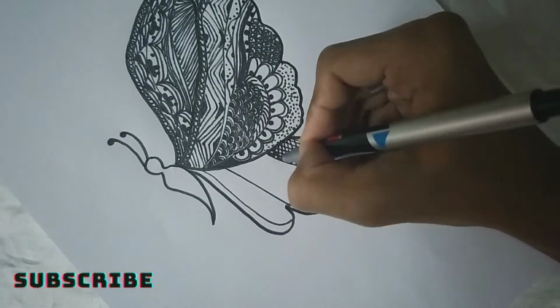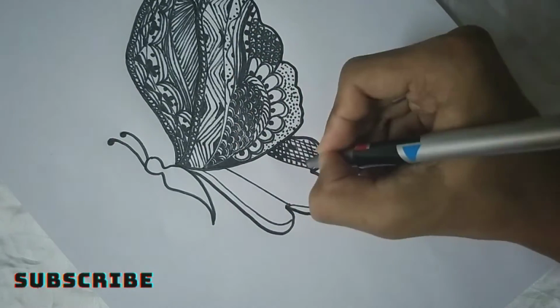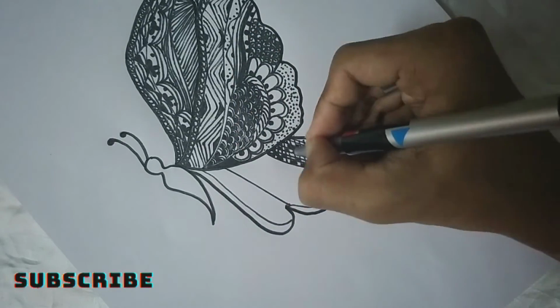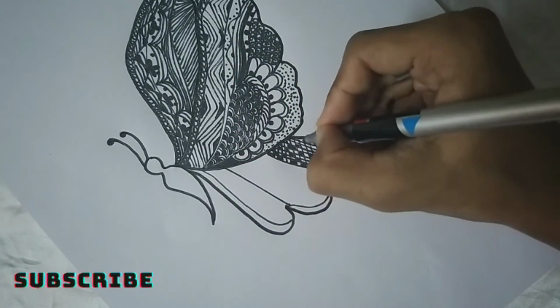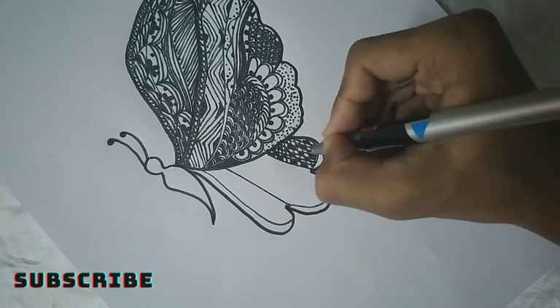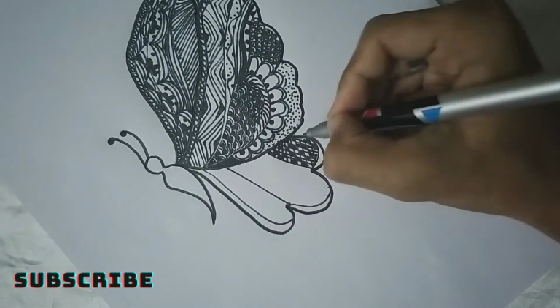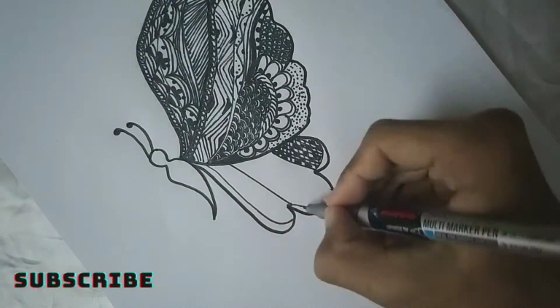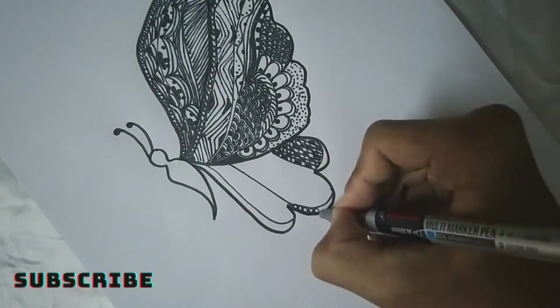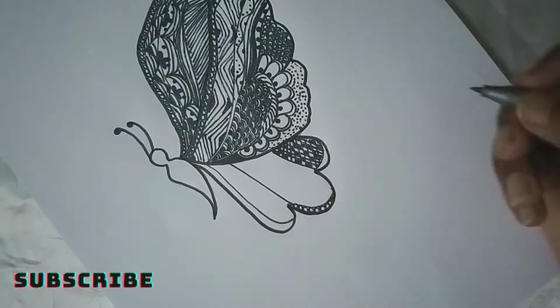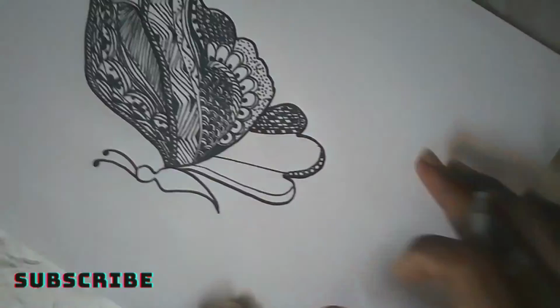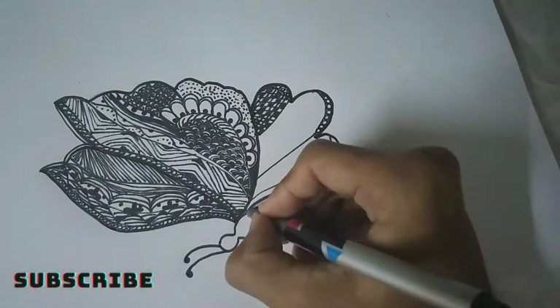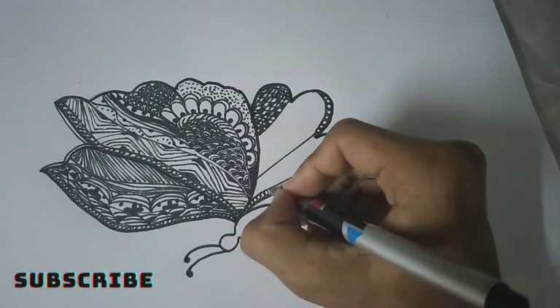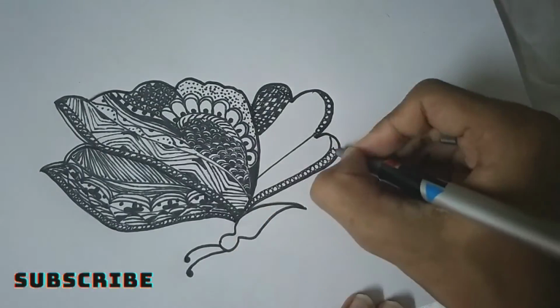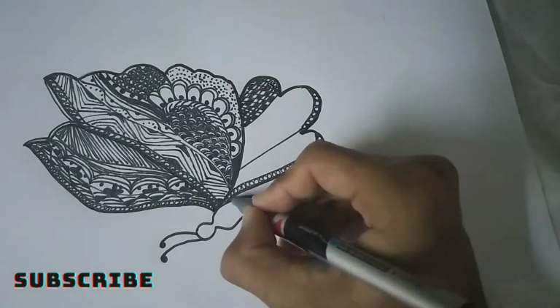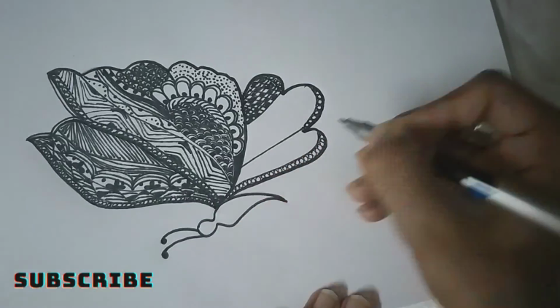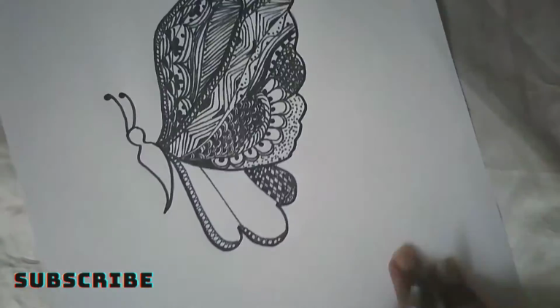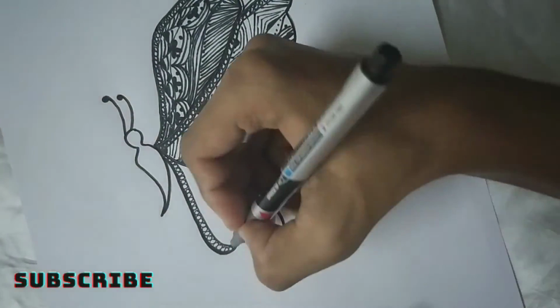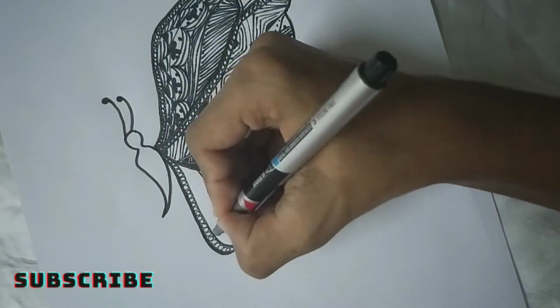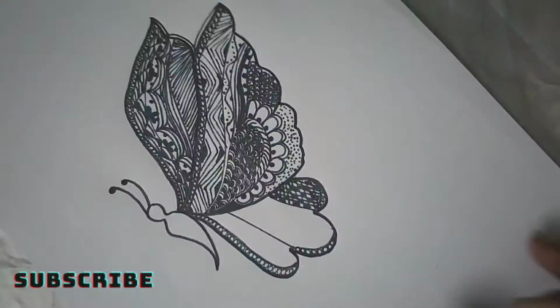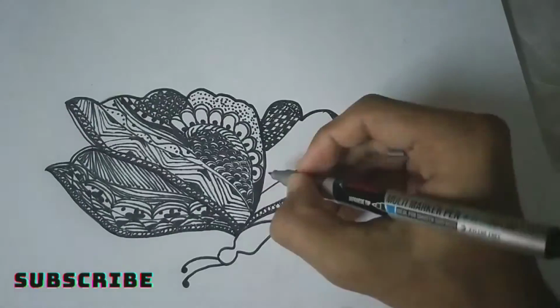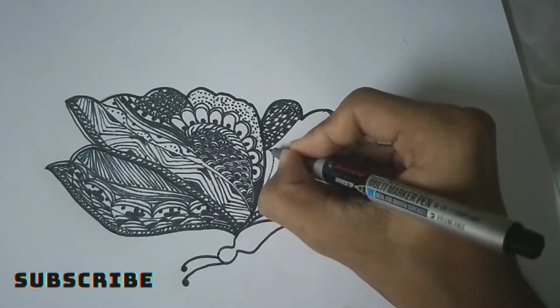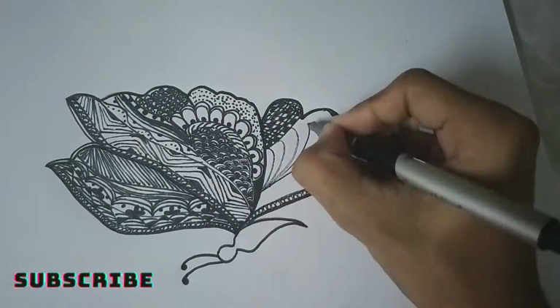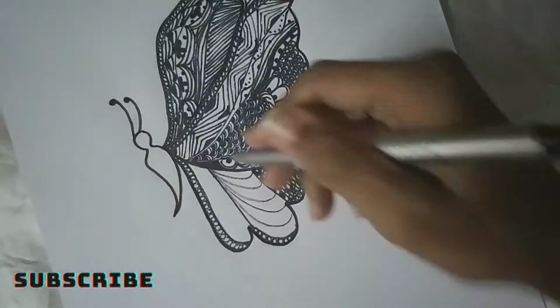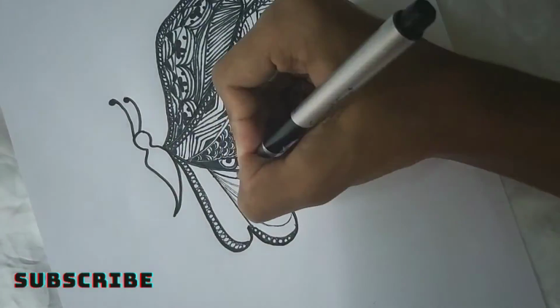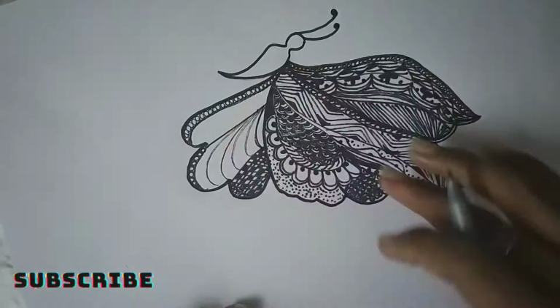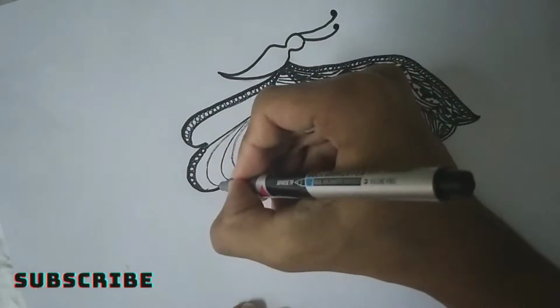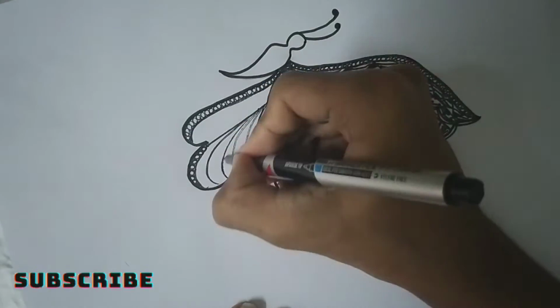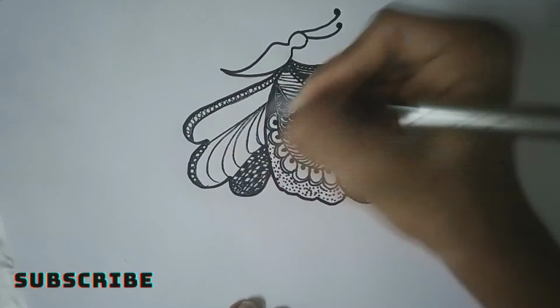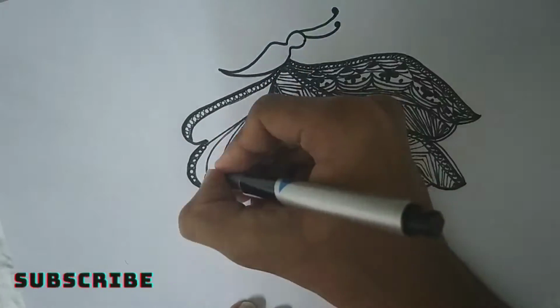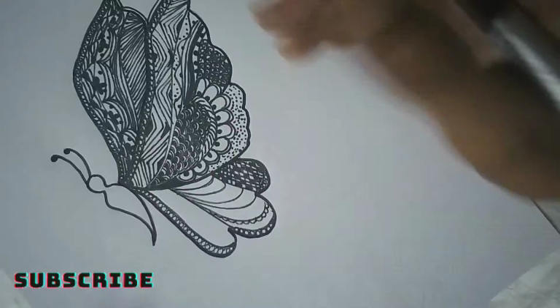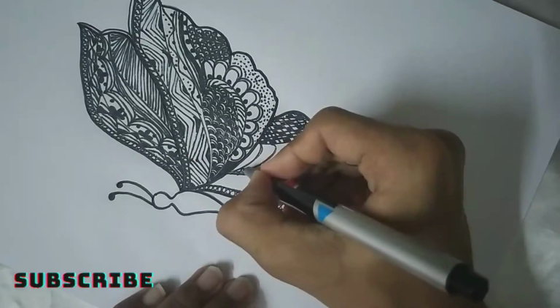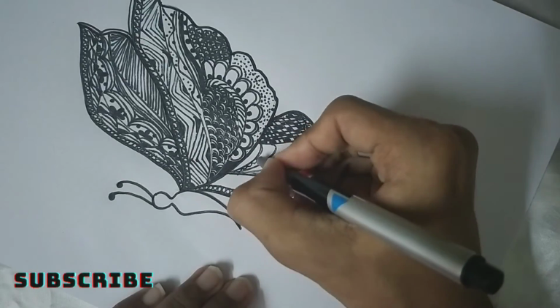So in my drawing I've used circles and triangles. You can copy this or you can do your own design.